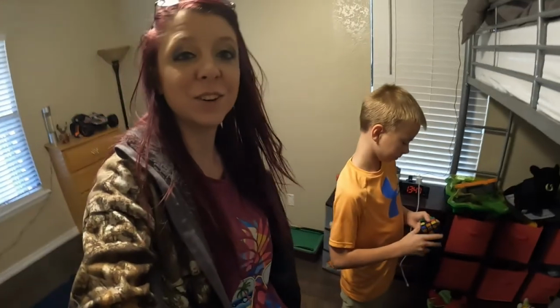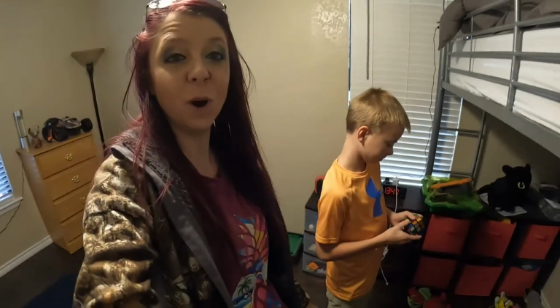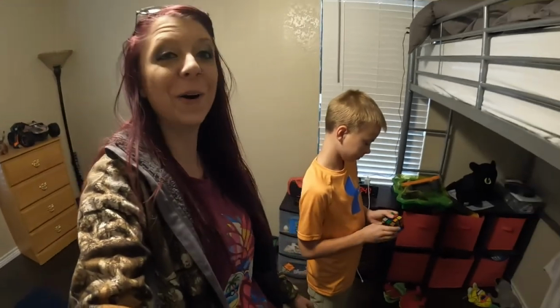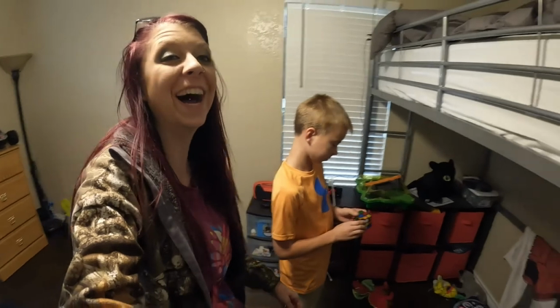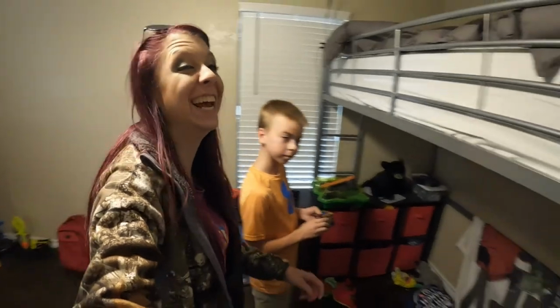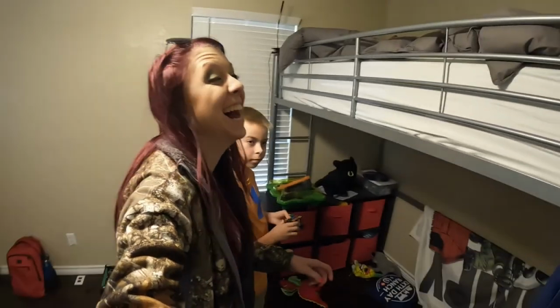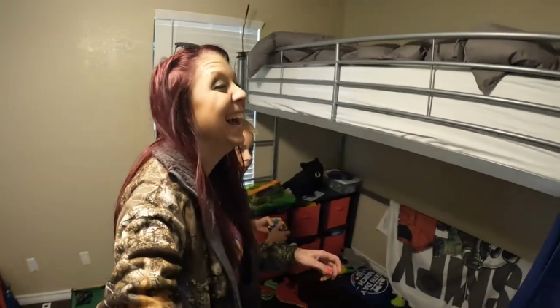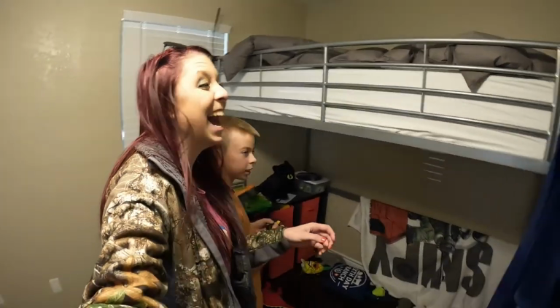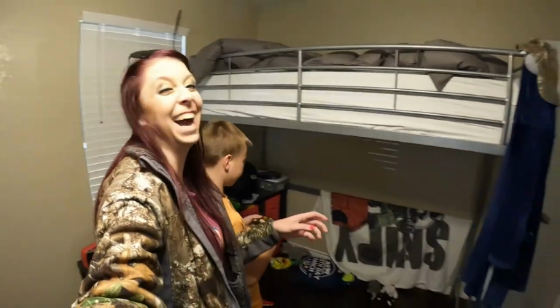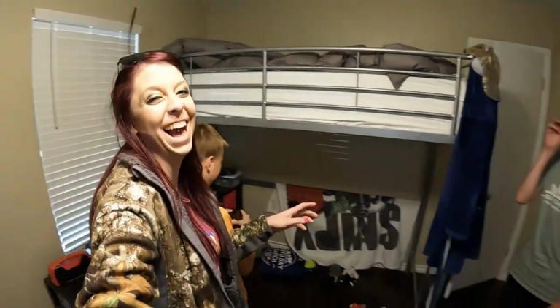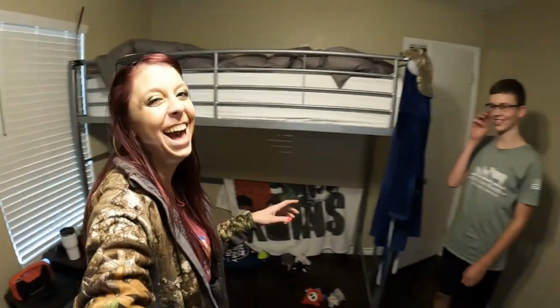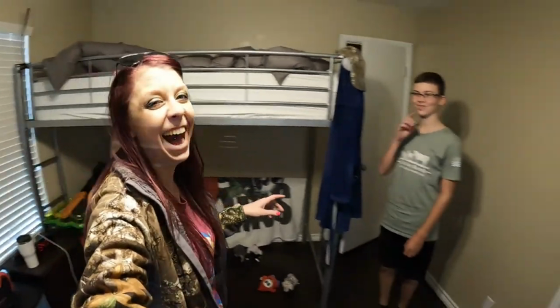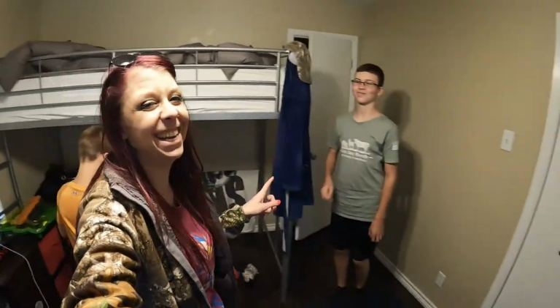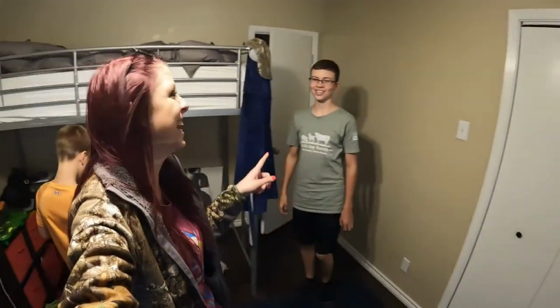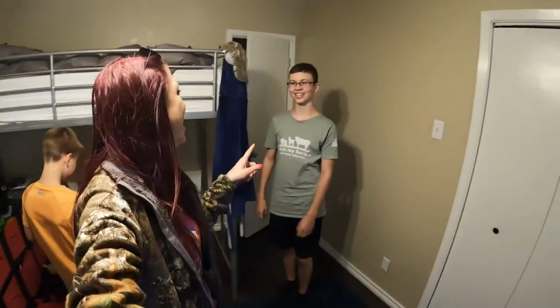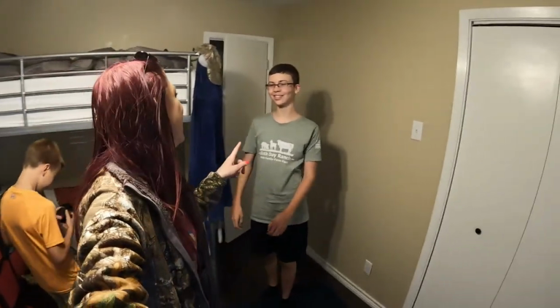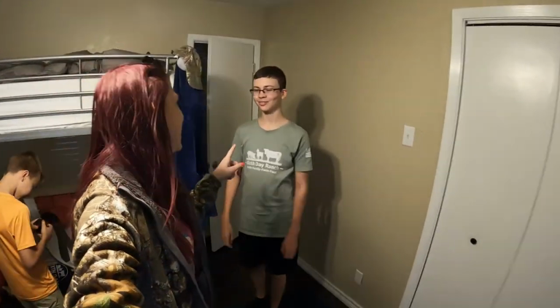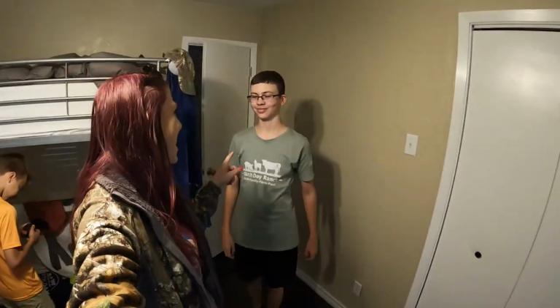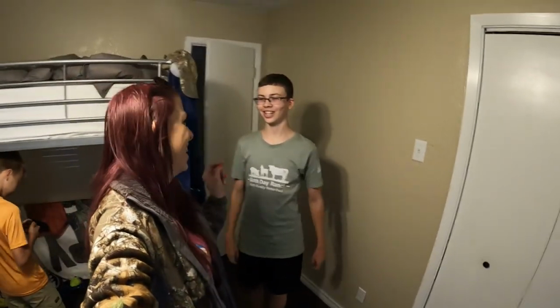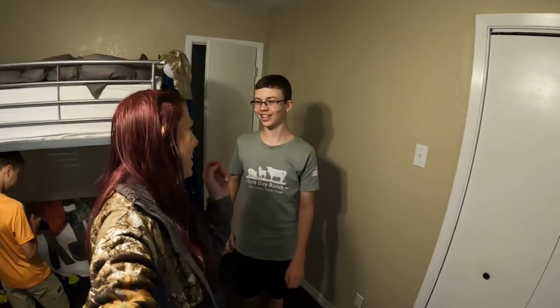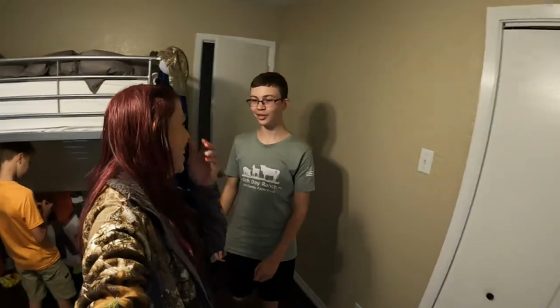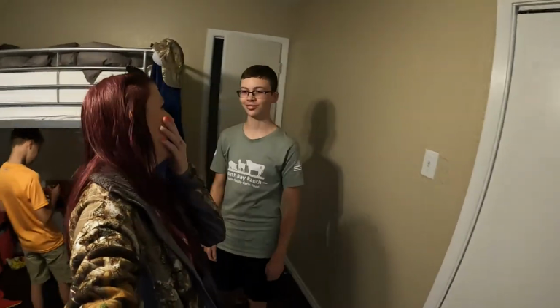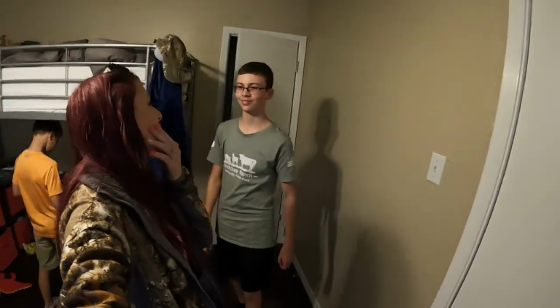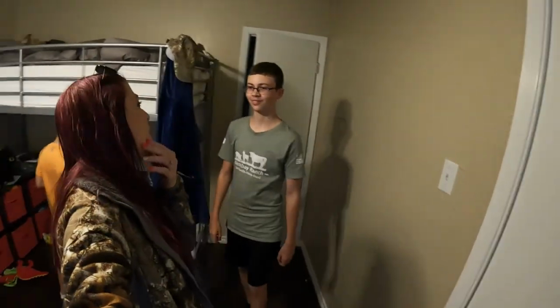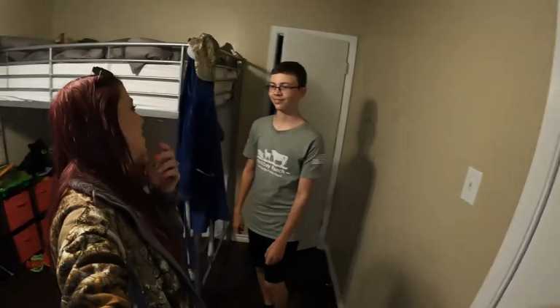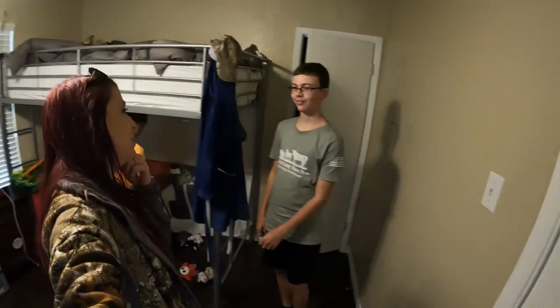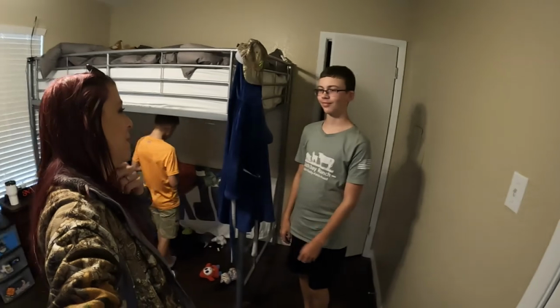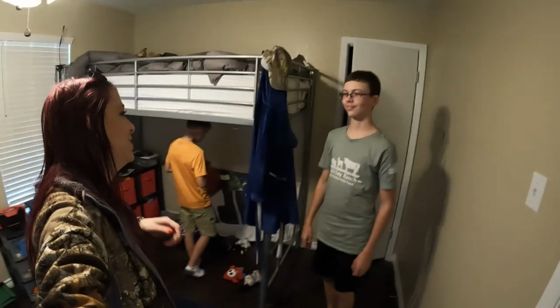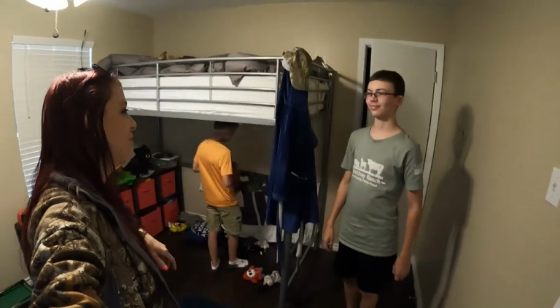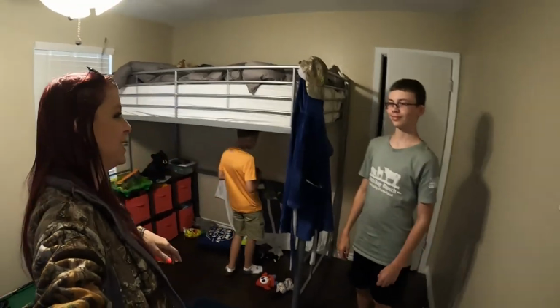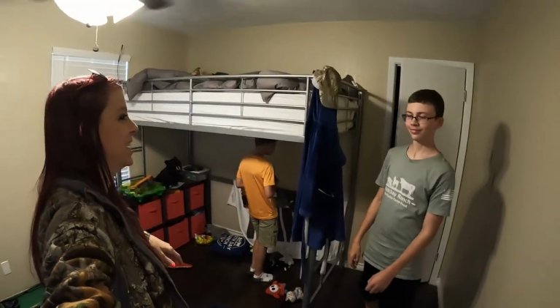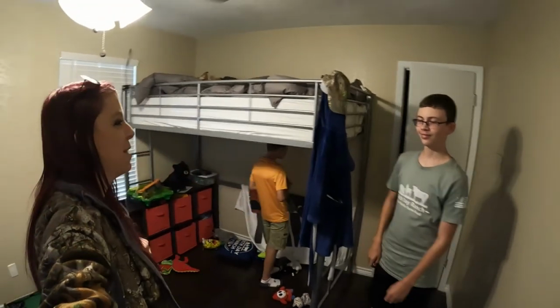Whoa, I didn't know he was there. Did I scare you? No, I just almost smacked you in the face with the camera.